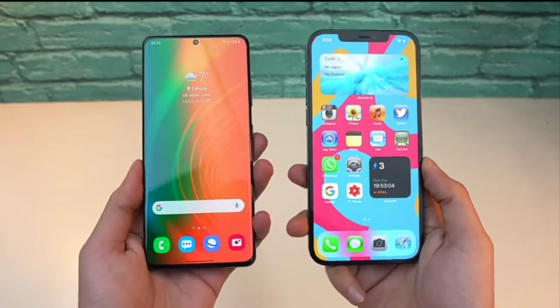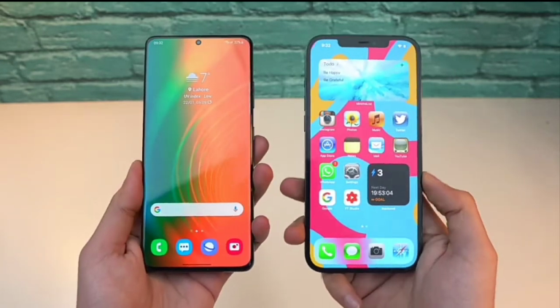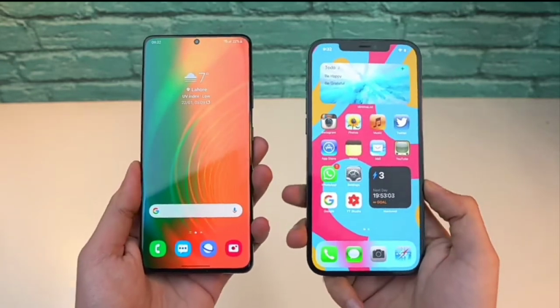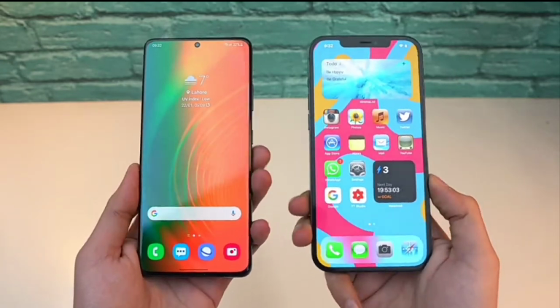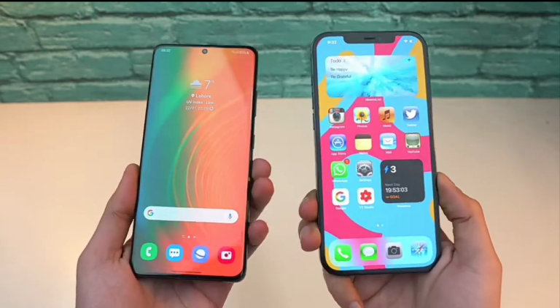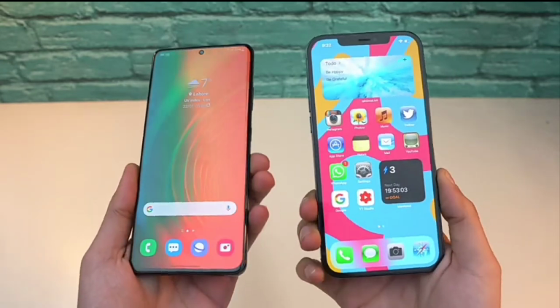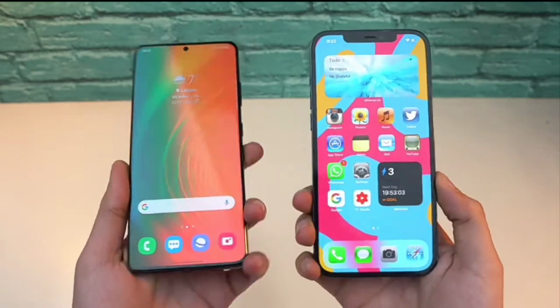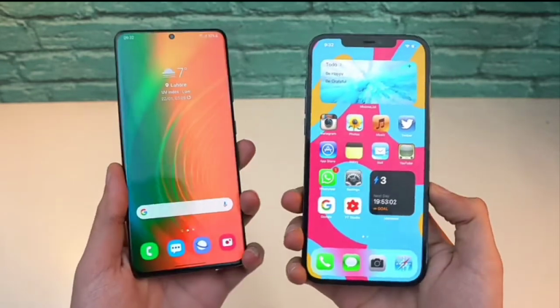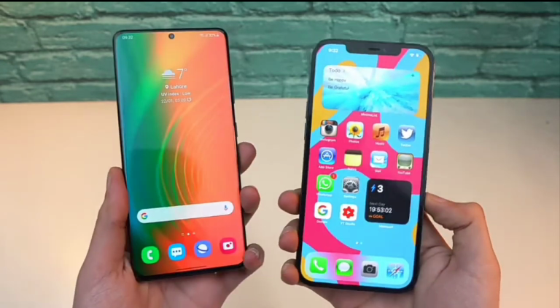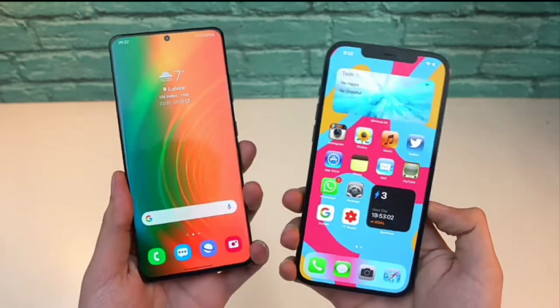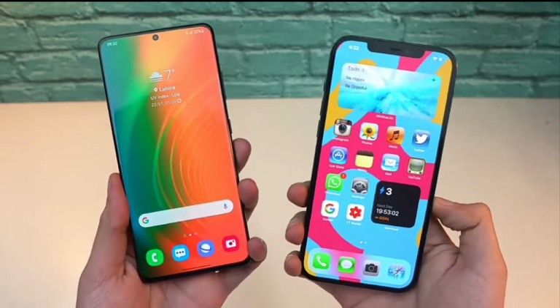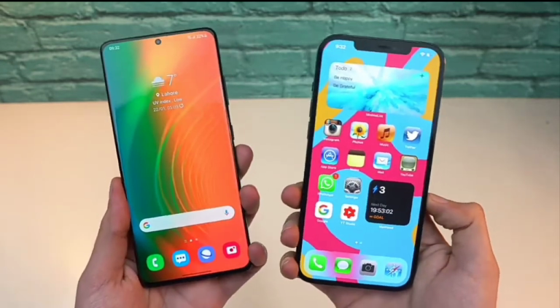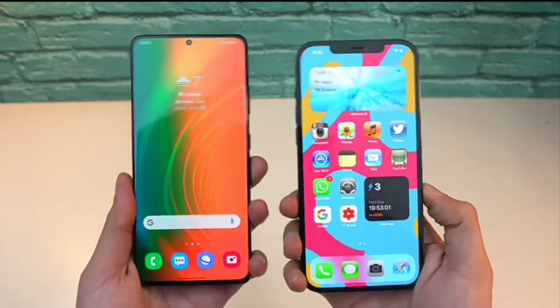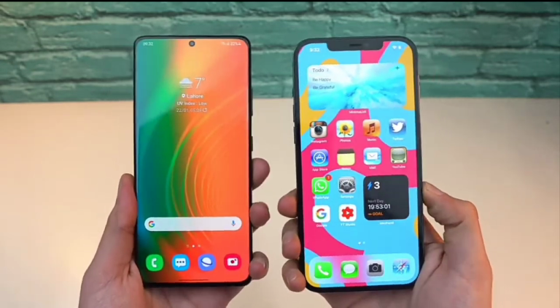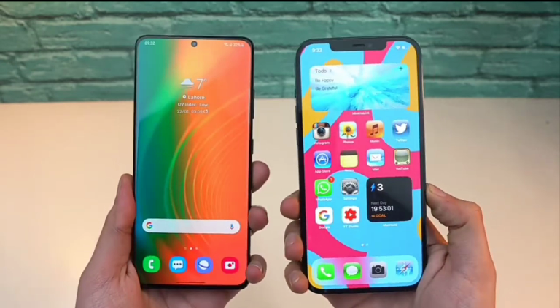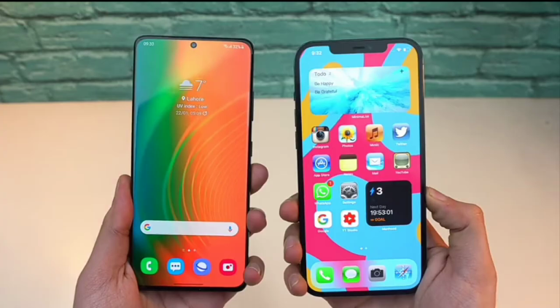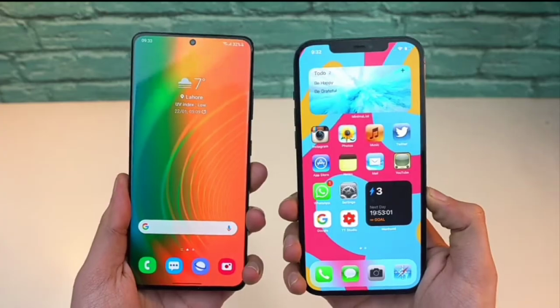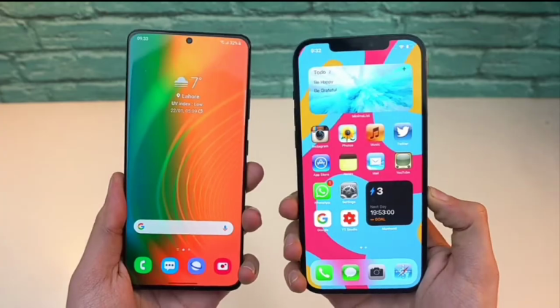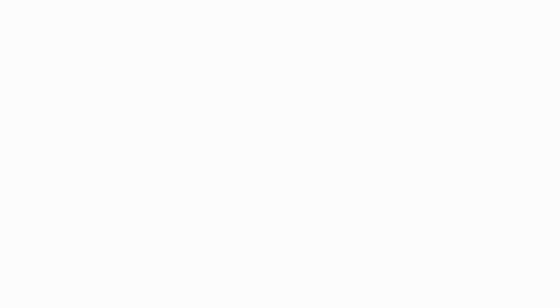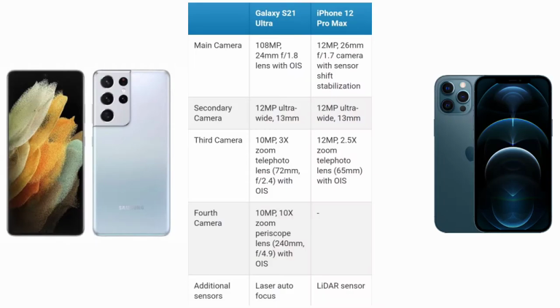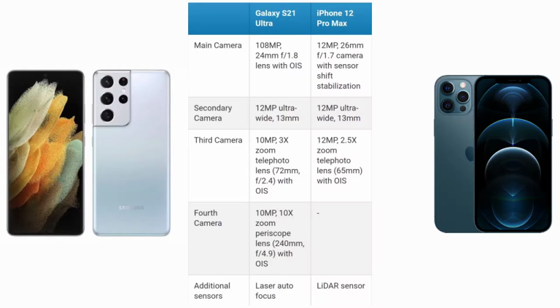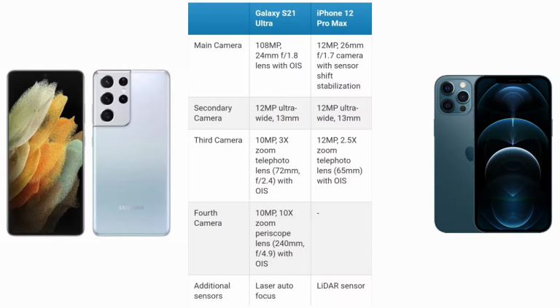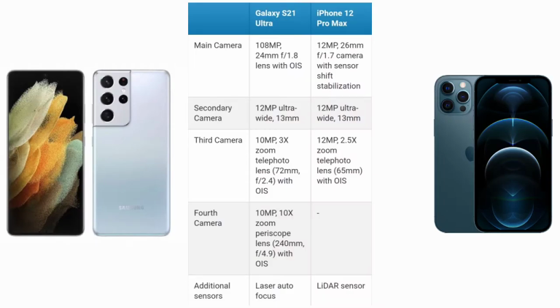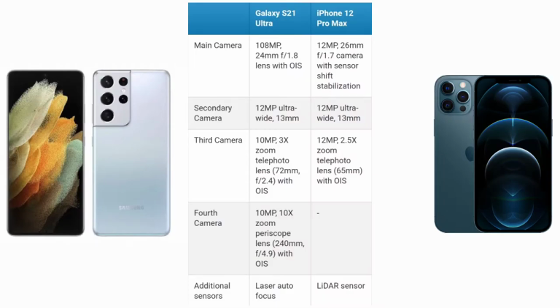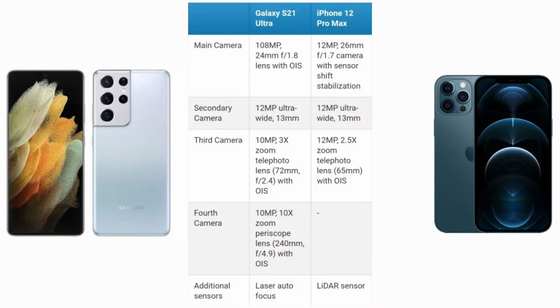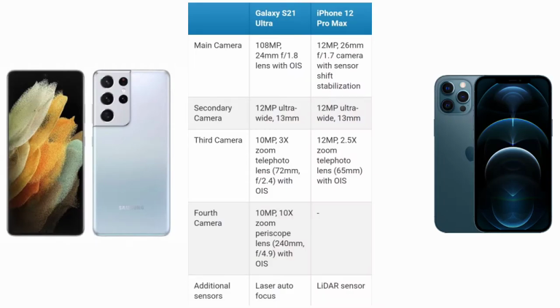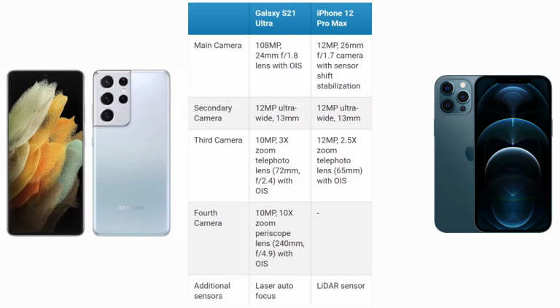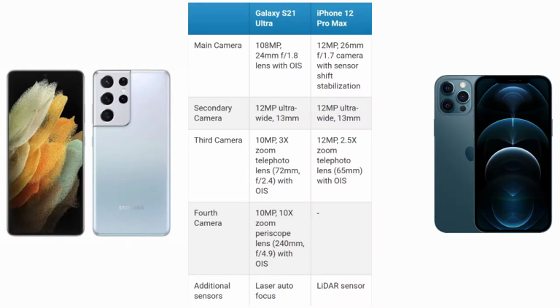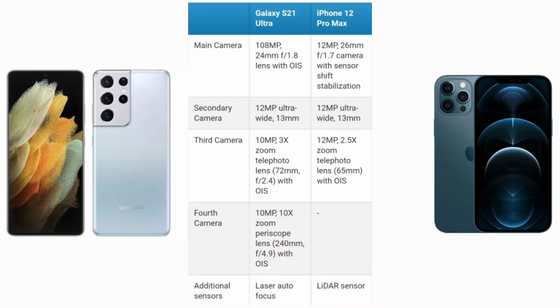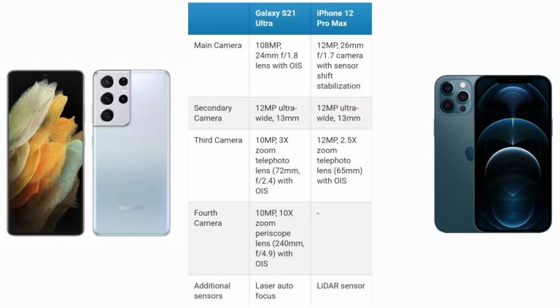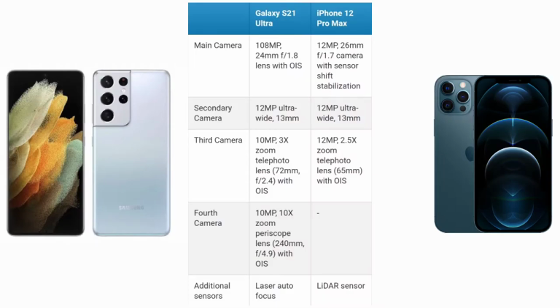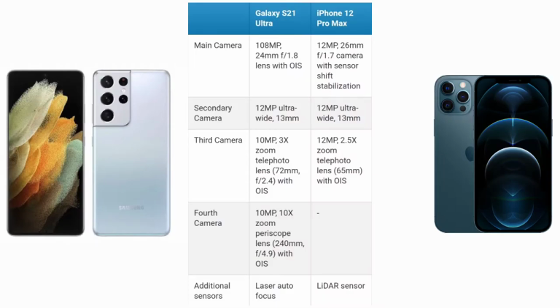First off, here's a rundown through the camera specs of the two phones. And let's get into the video.